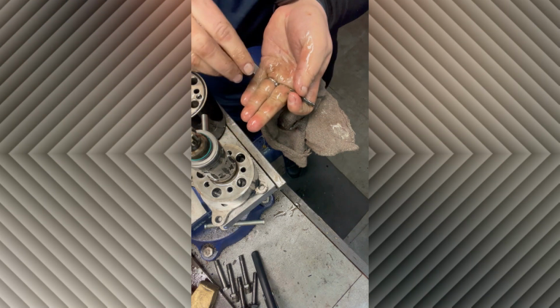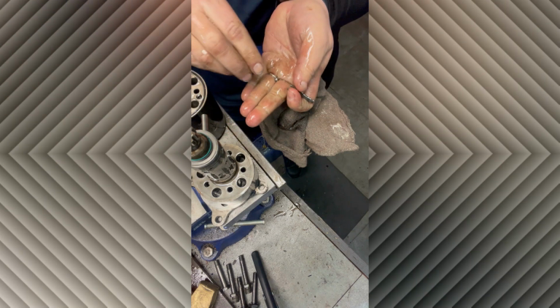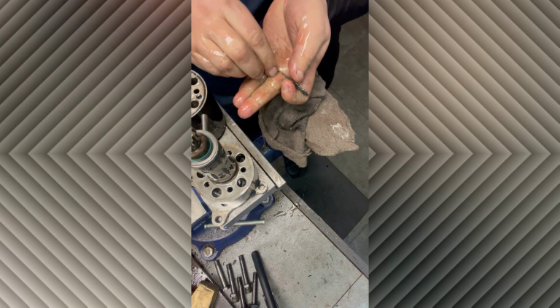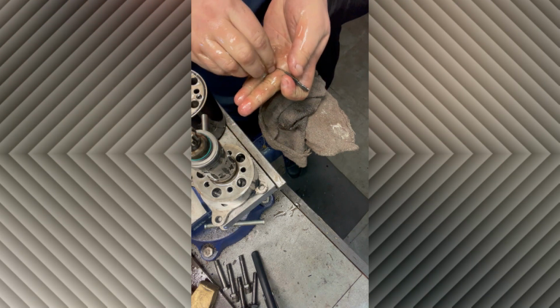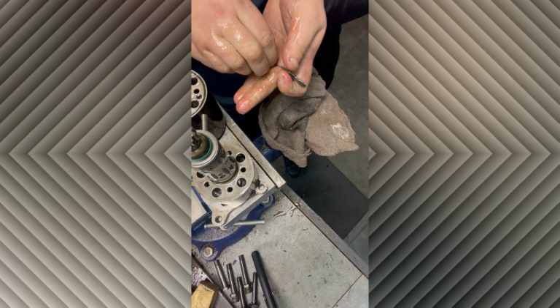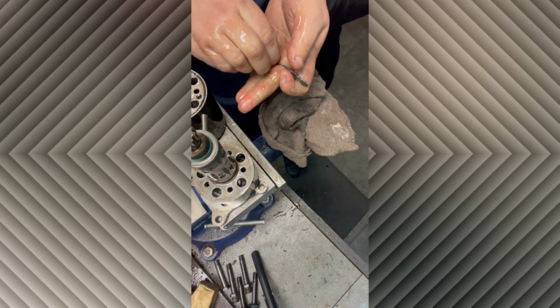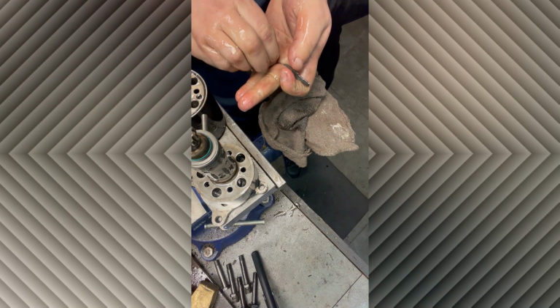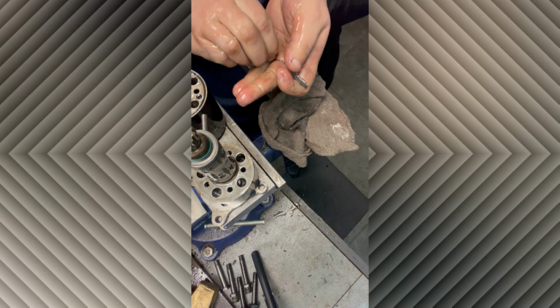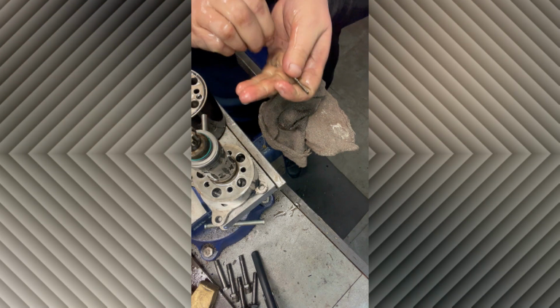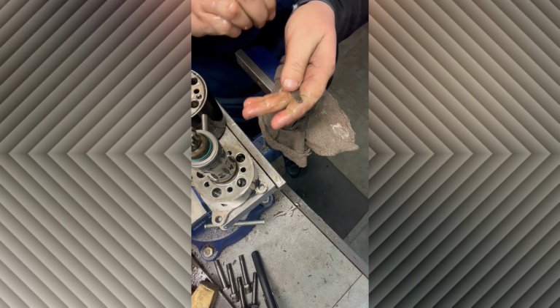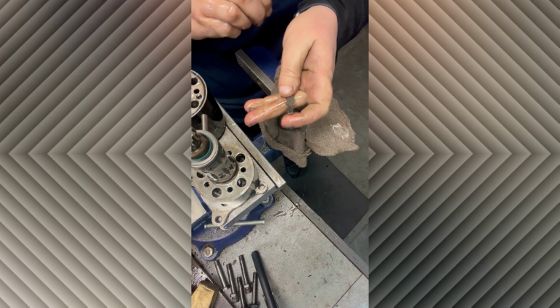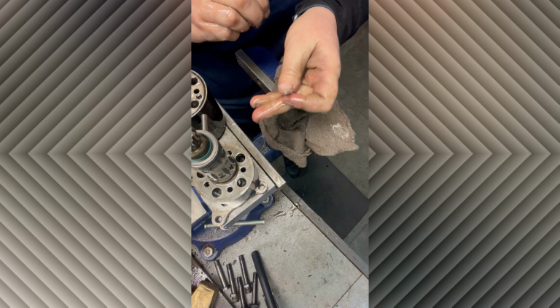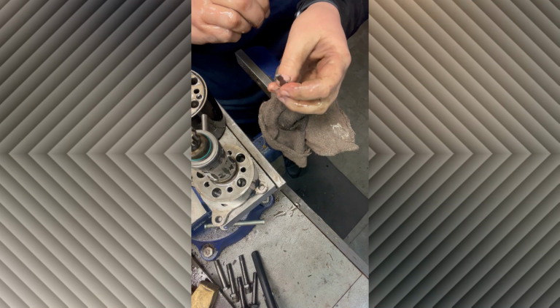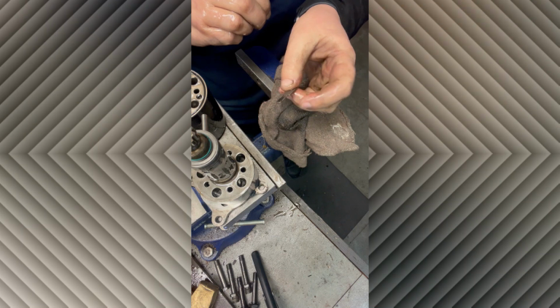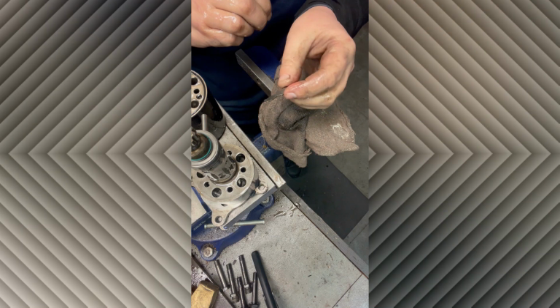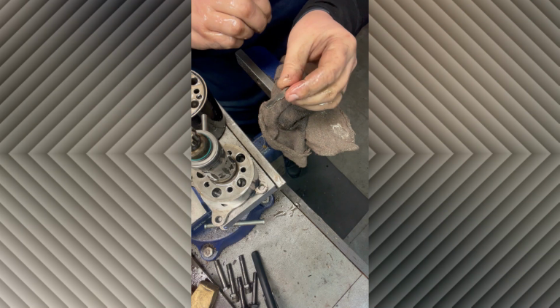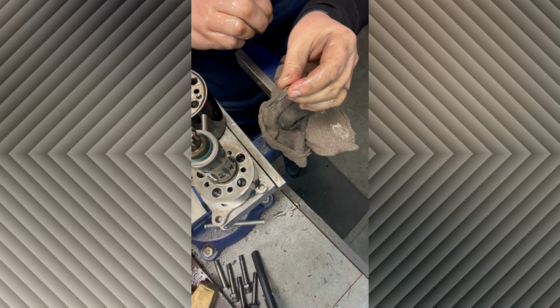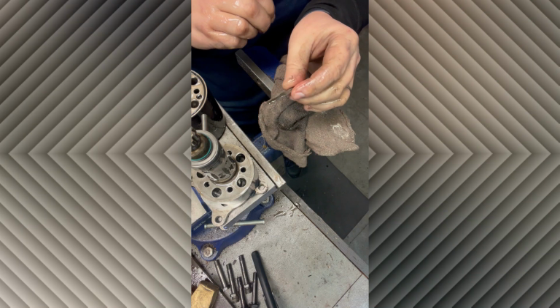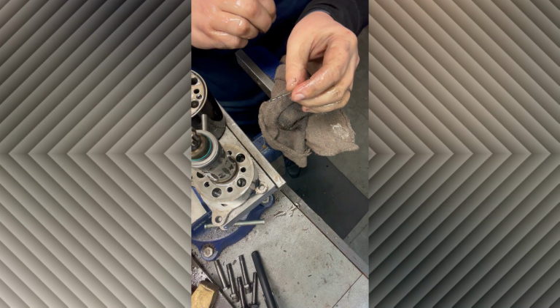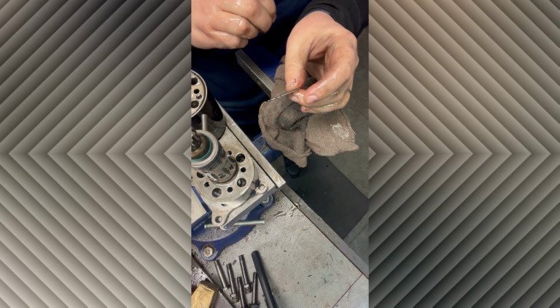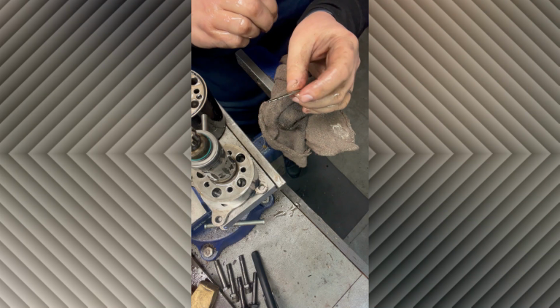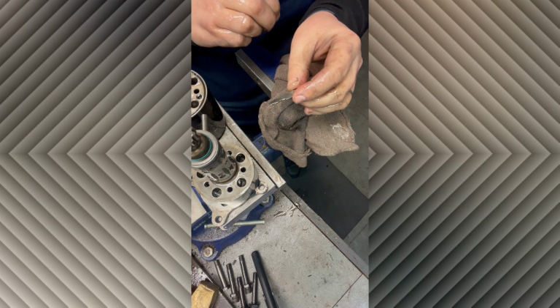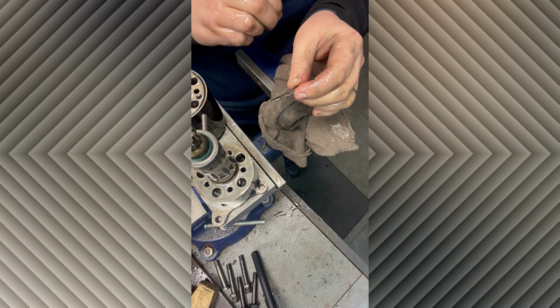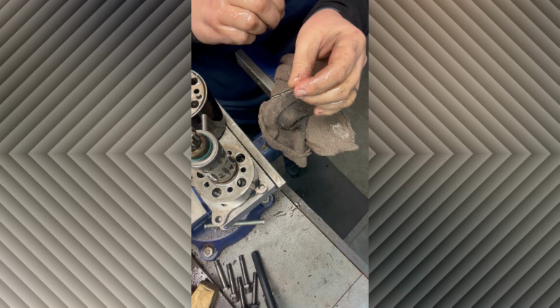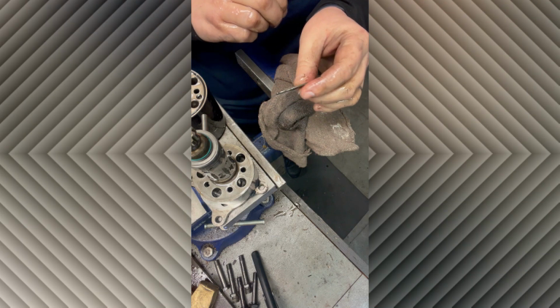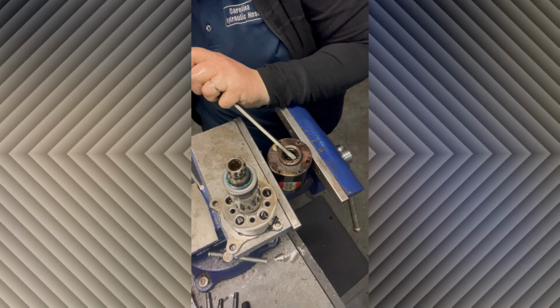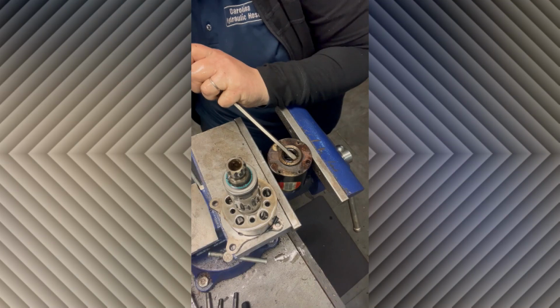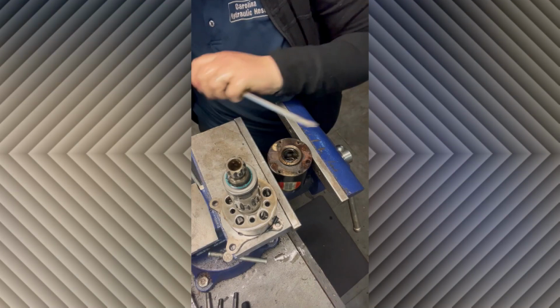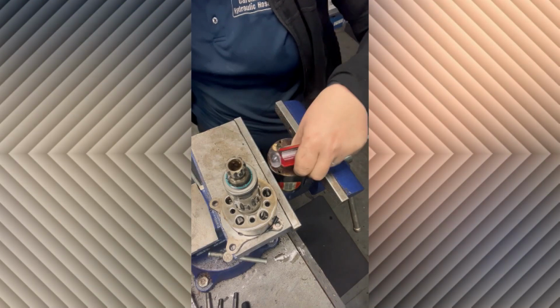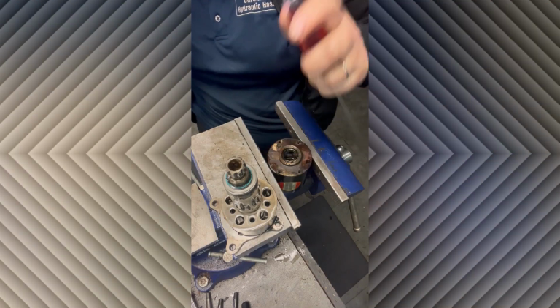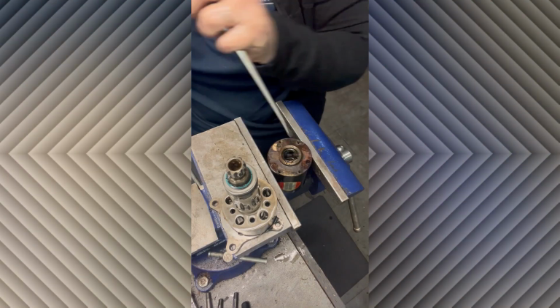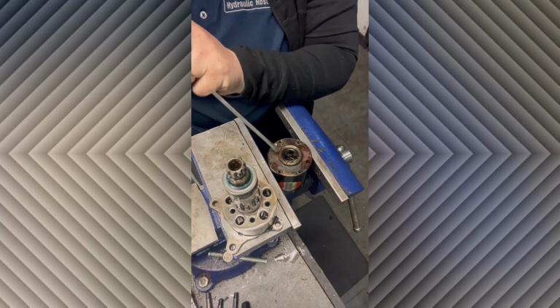Don't lose those. The ball goes first and then the flat piece of metal goes on top of it.